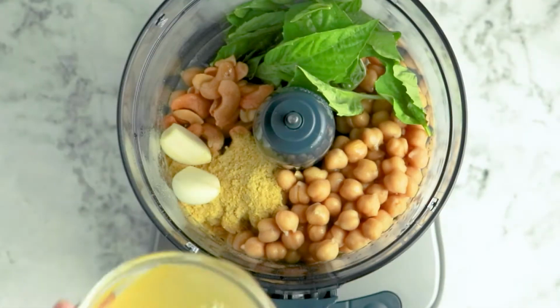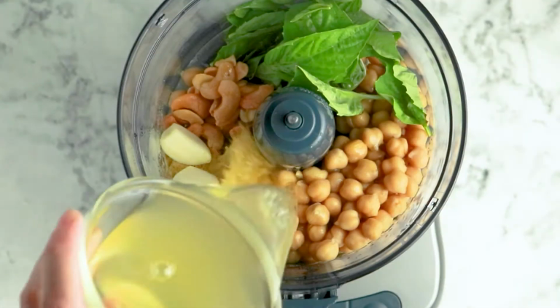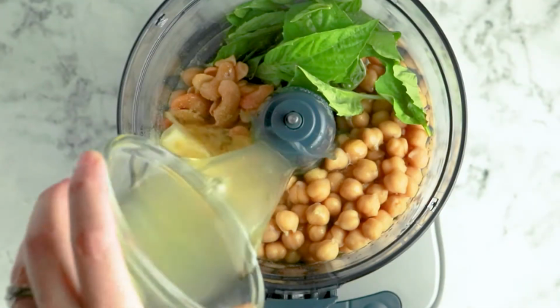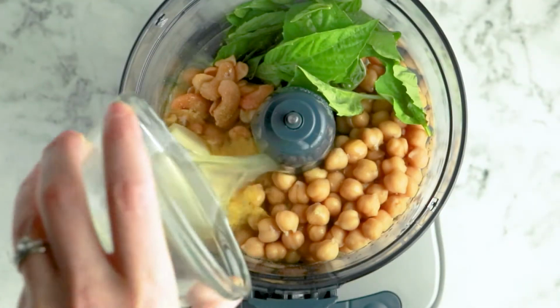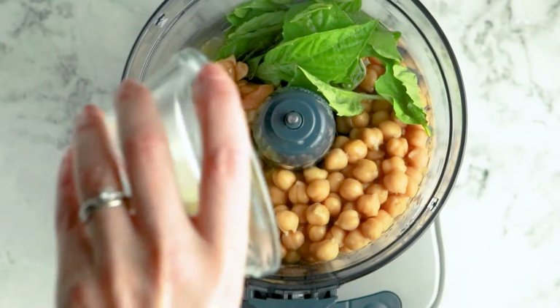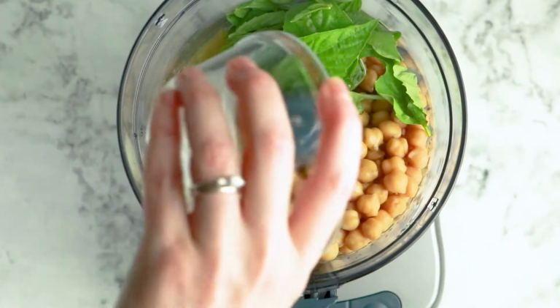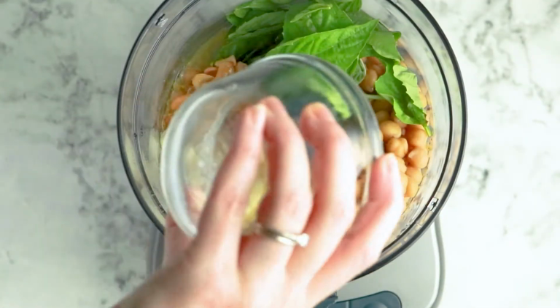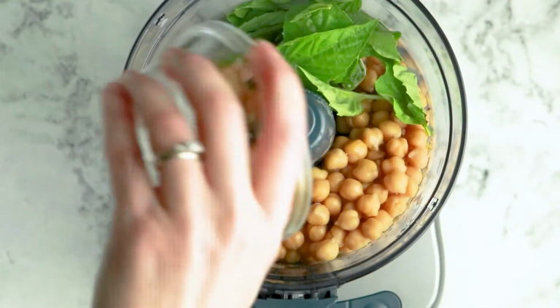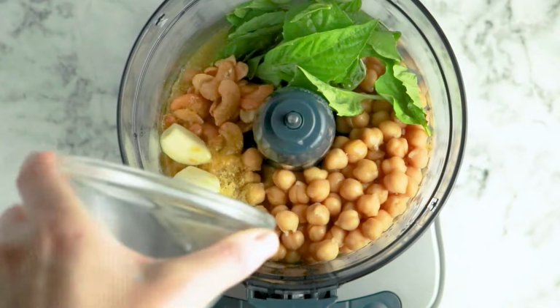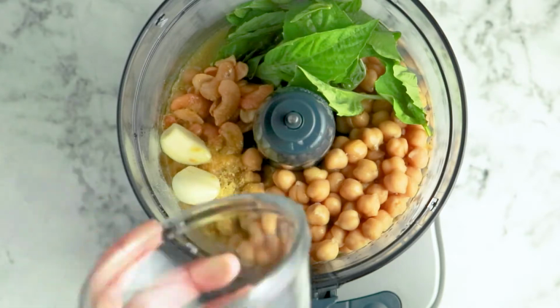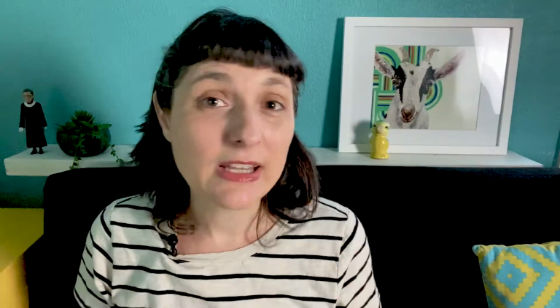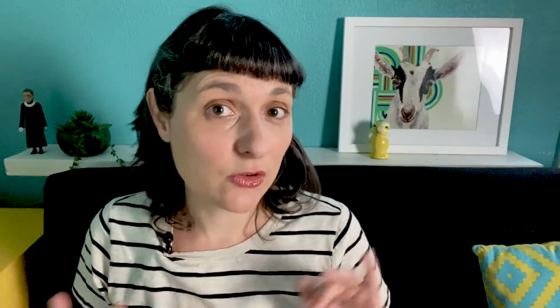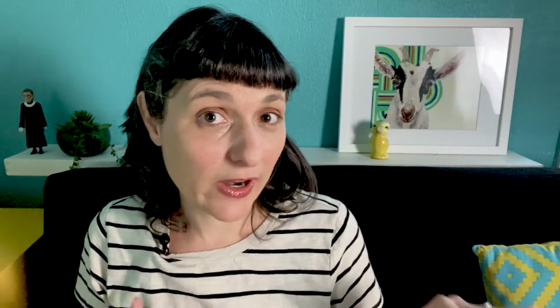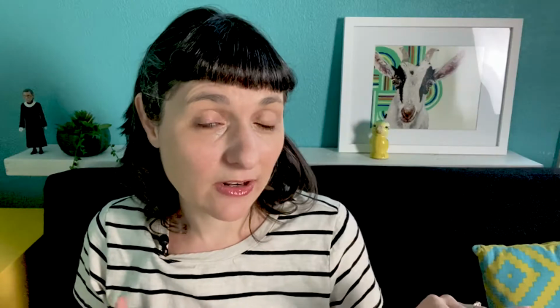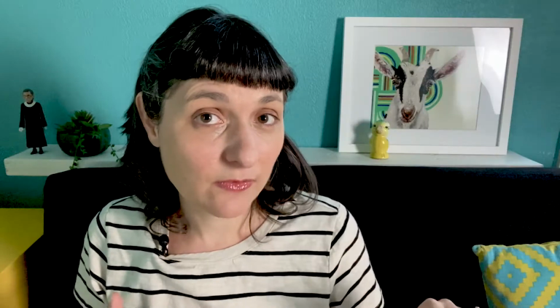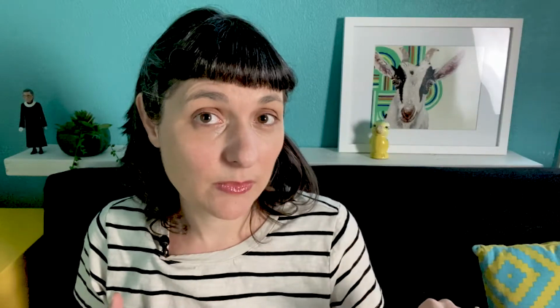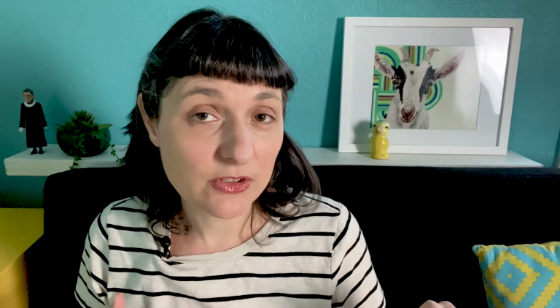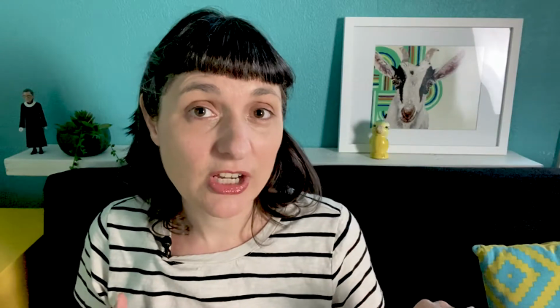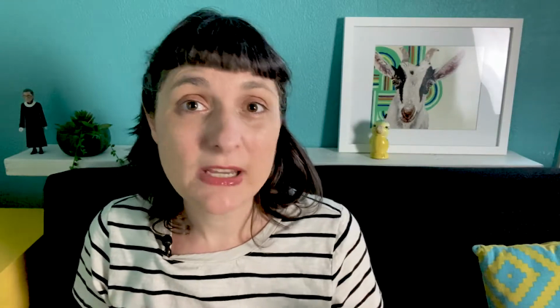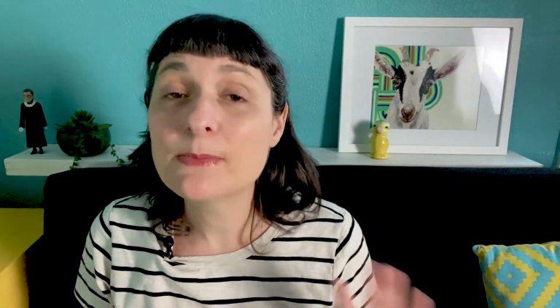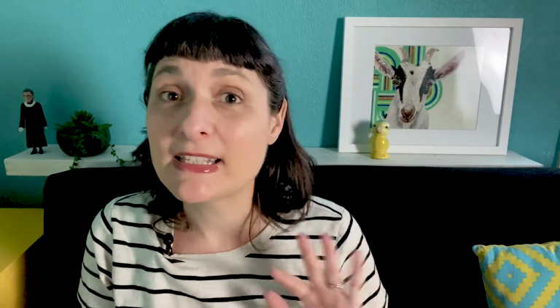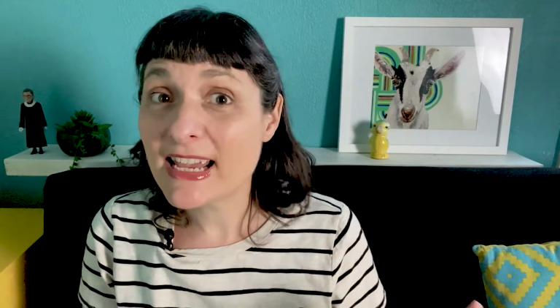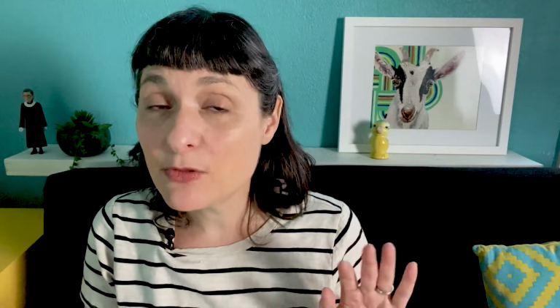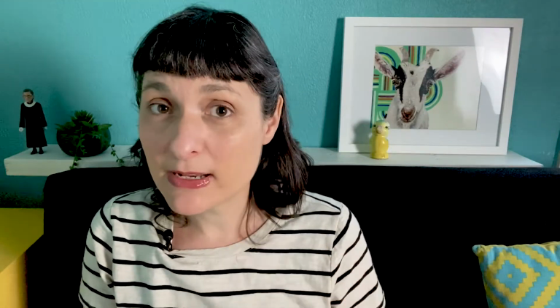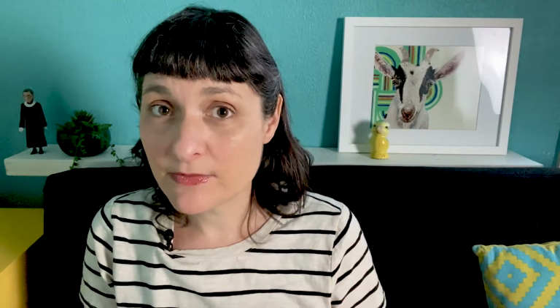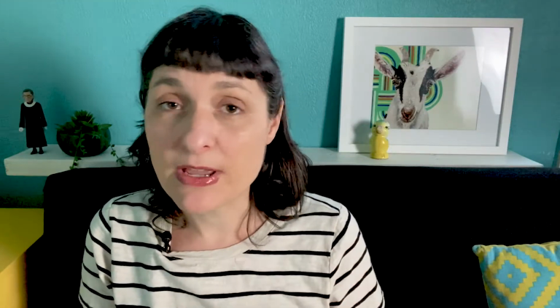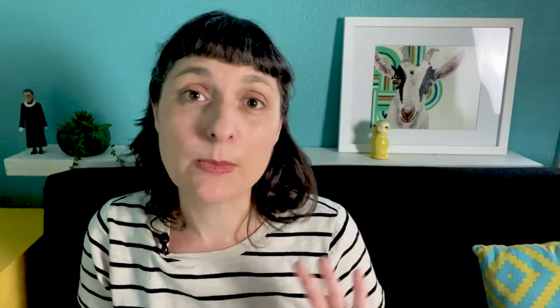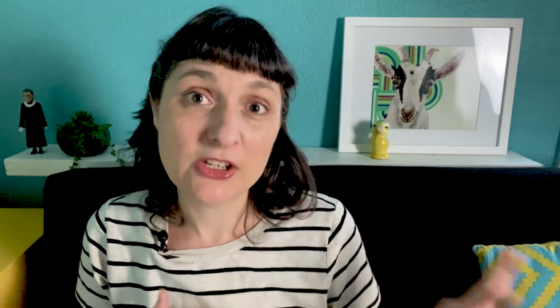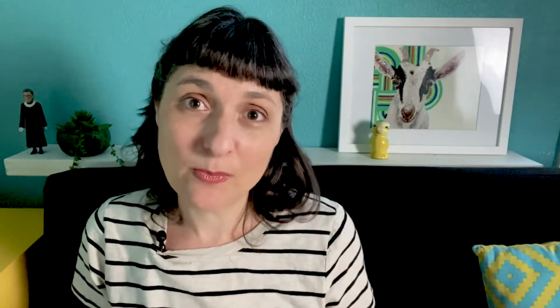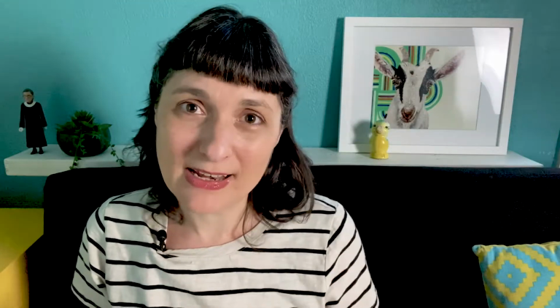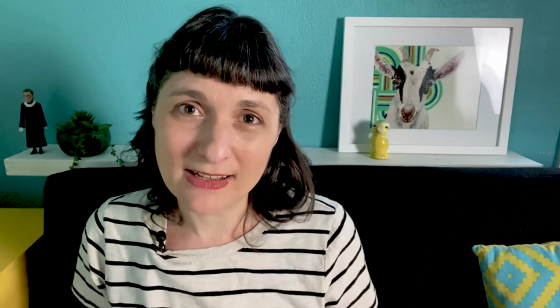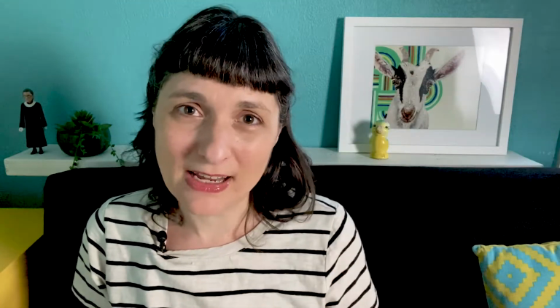Then add a couple of cloves of garlic to the blender, along with a quarter cup of the liquid you drained off from the chickpeas. Save the rest of the liquid because you might need it later.